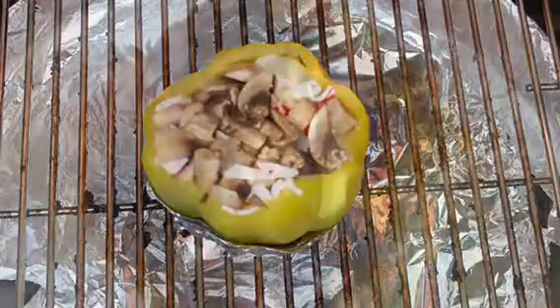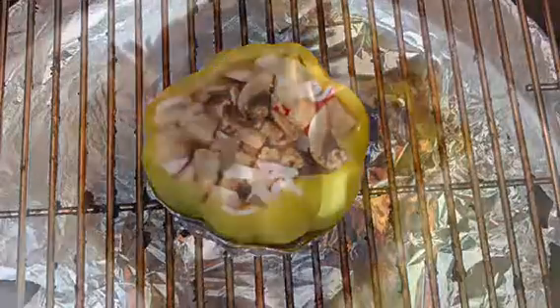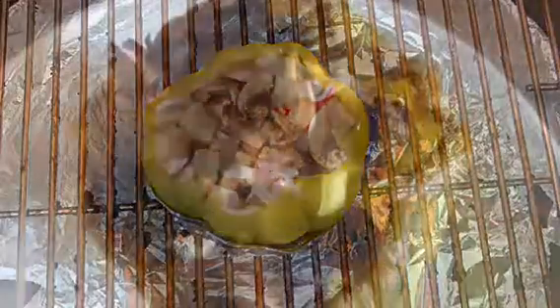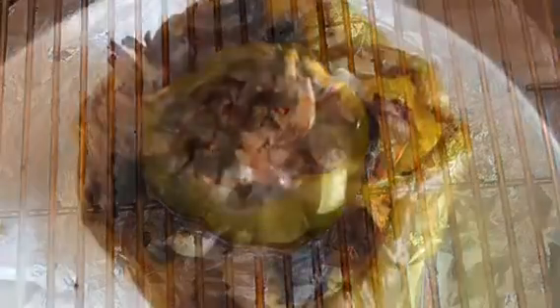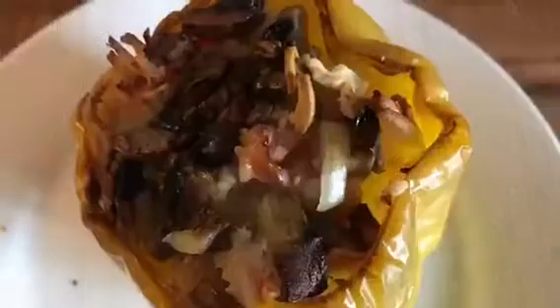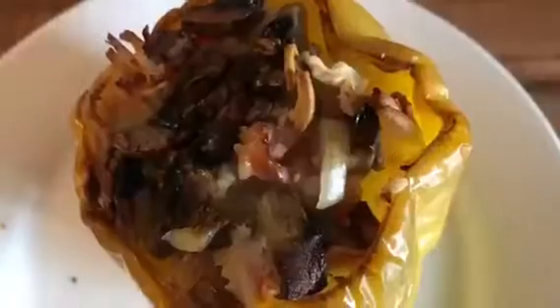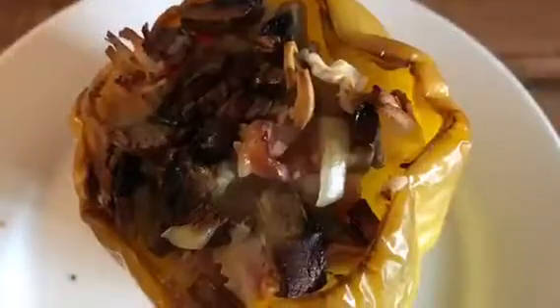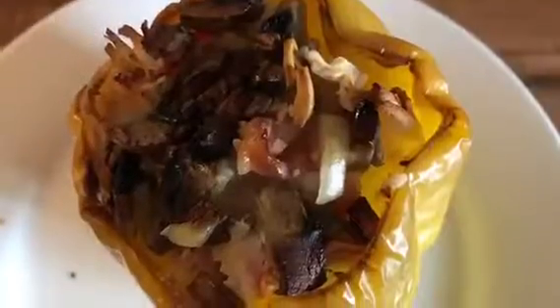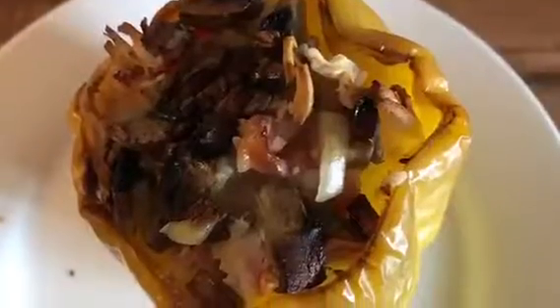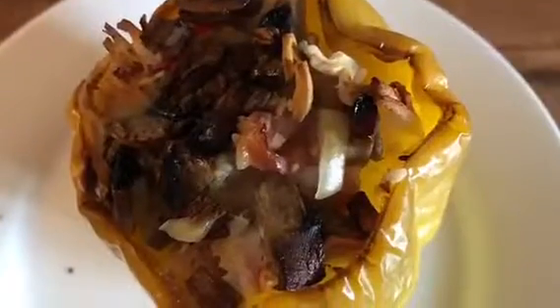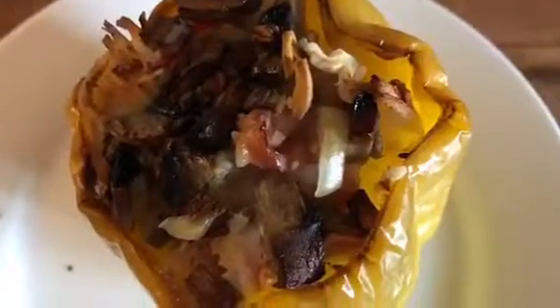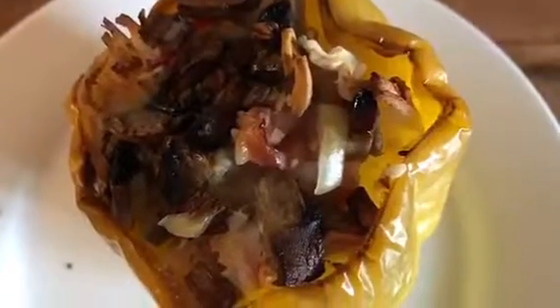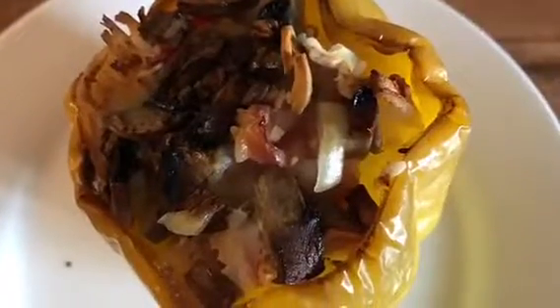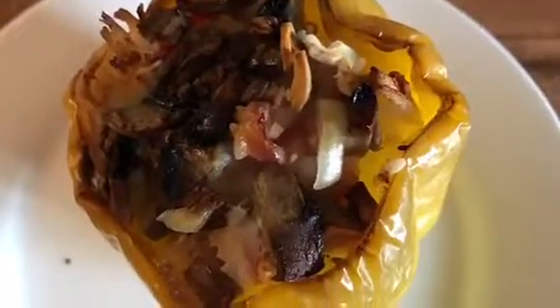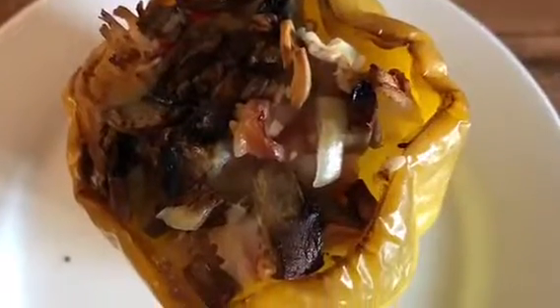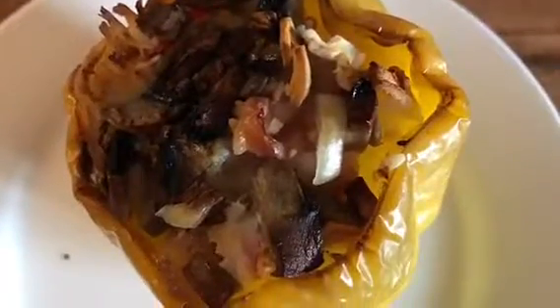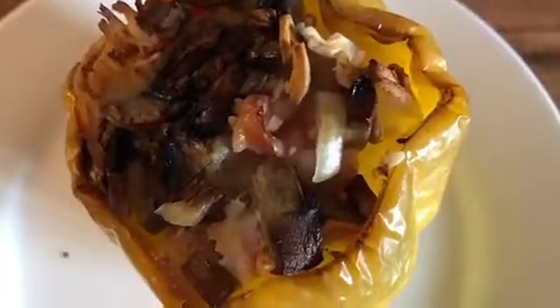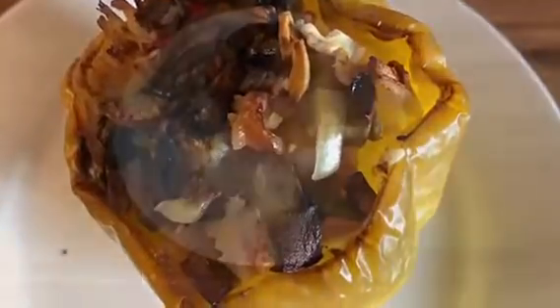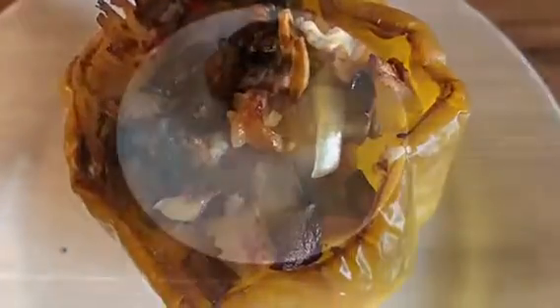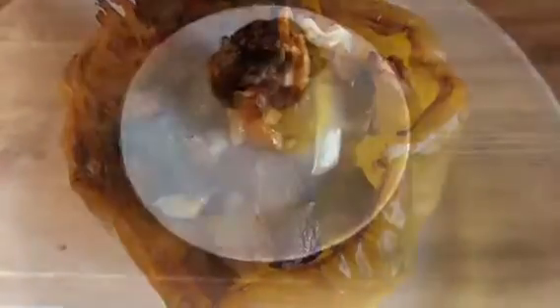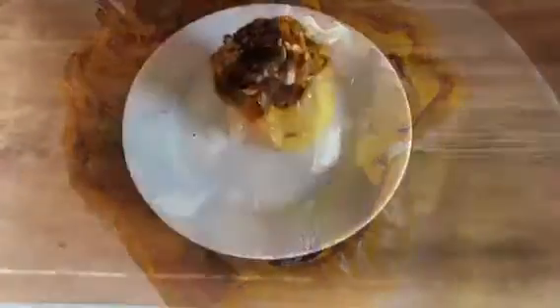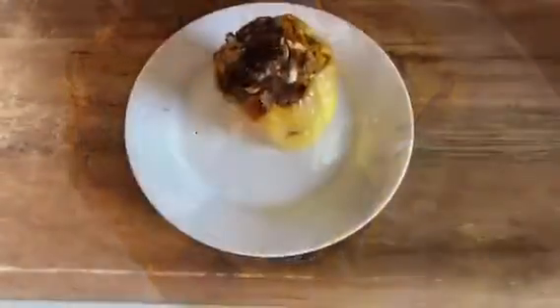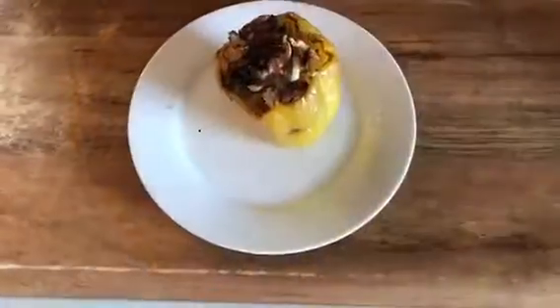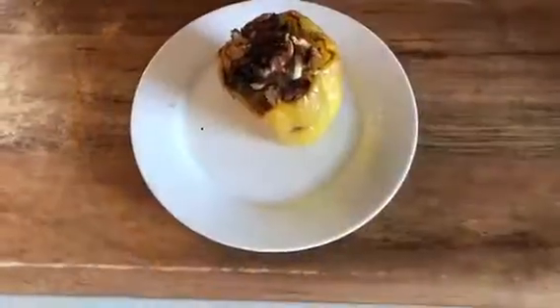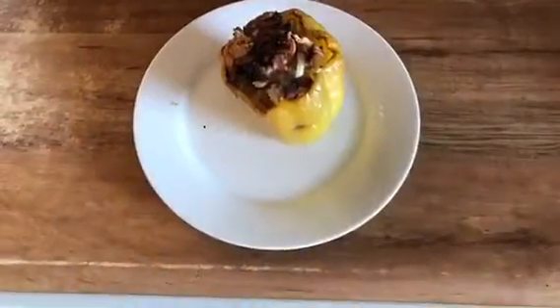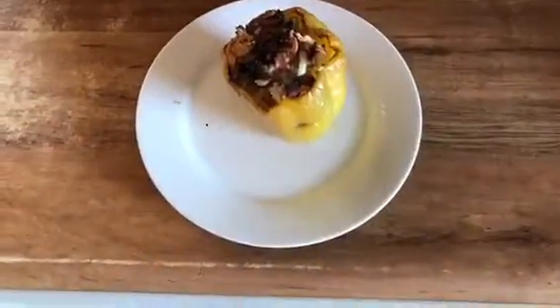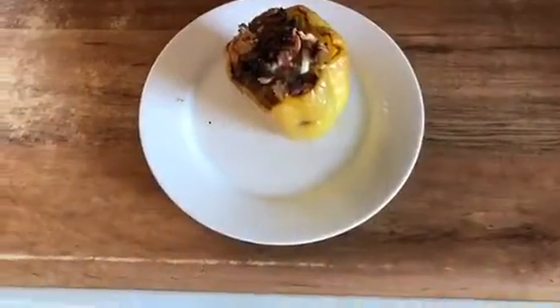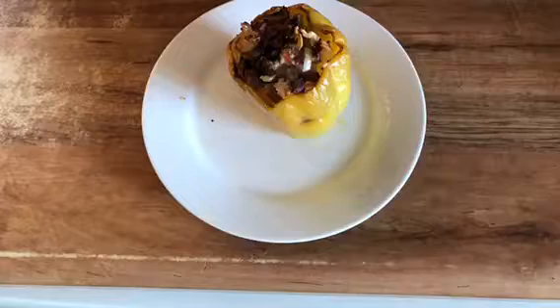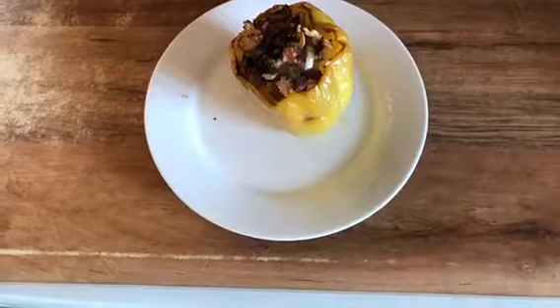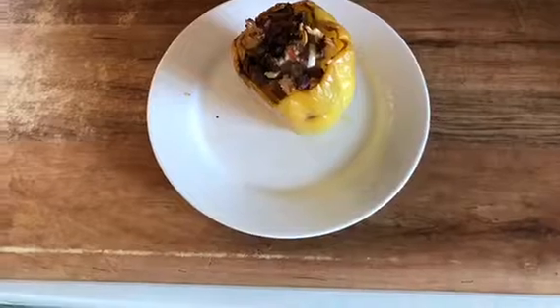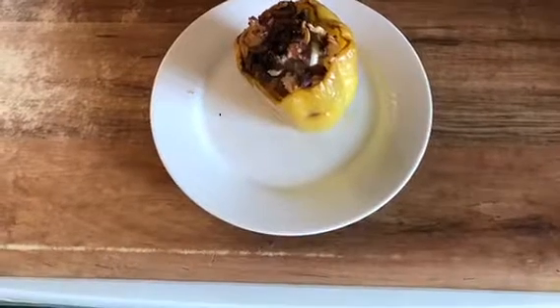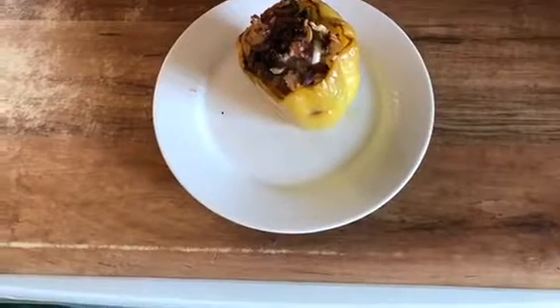I don't even like bell peppers and this was amazing. Just a quick, easy thing to do. It's kind of fun.